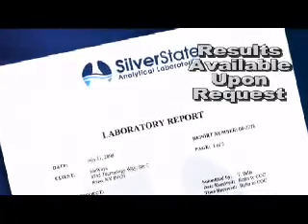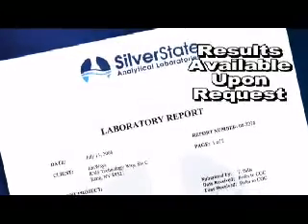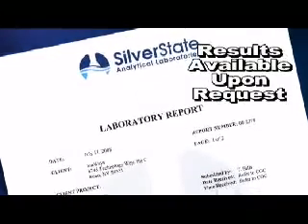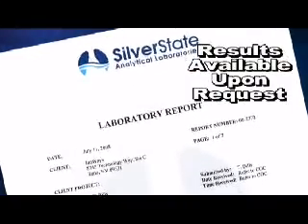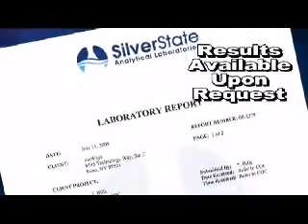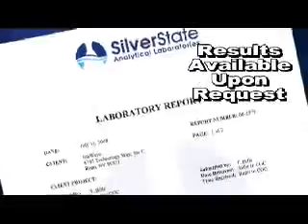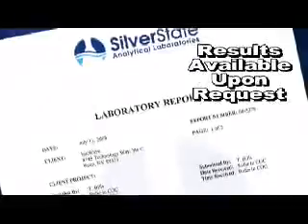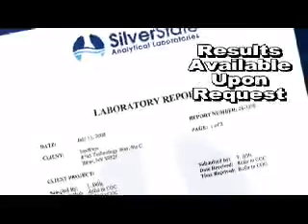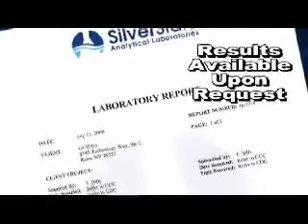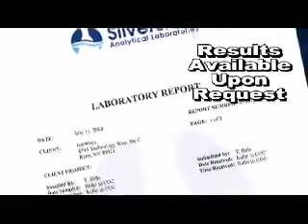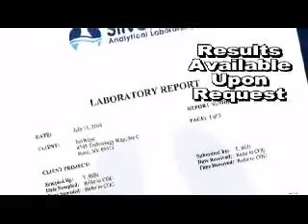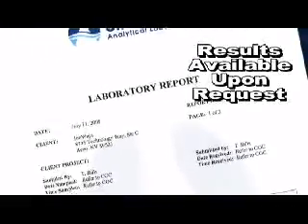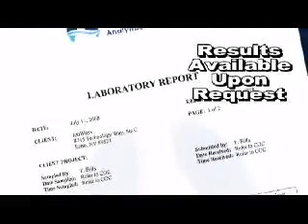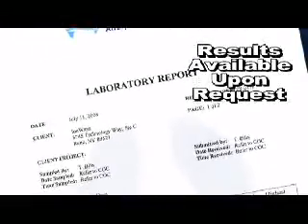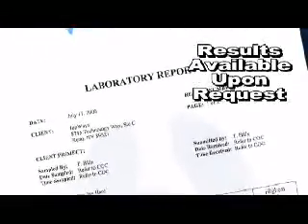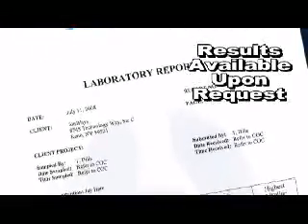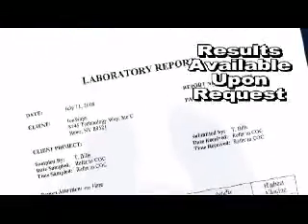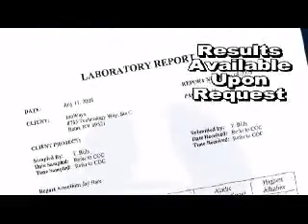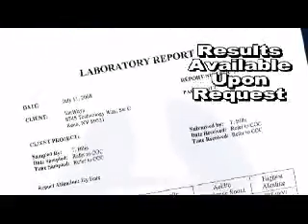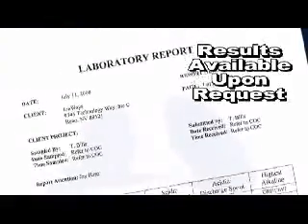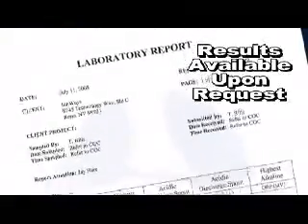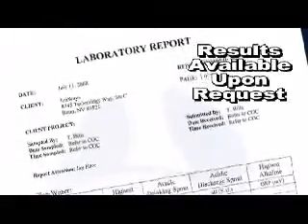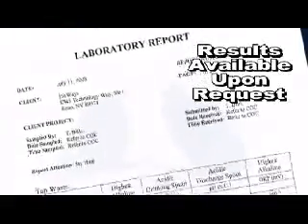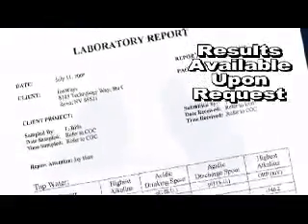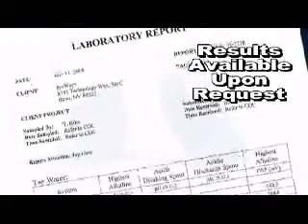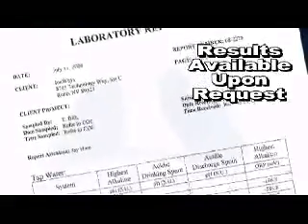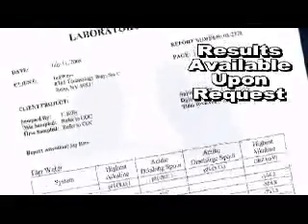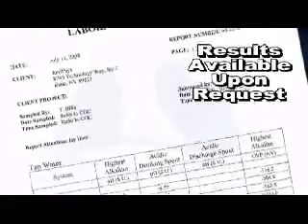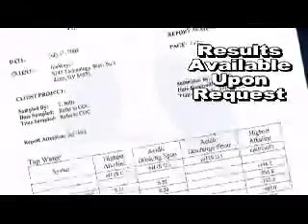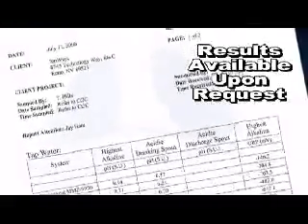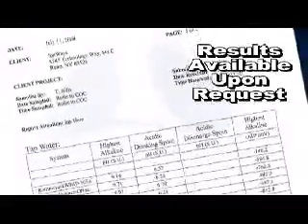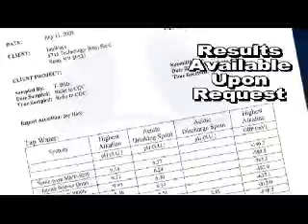All the results of these tests are certified by Silver State Analytical Laboratories, a licensed, independent laboratory.